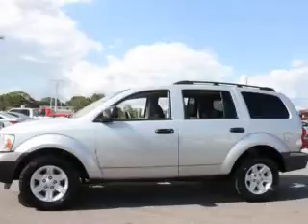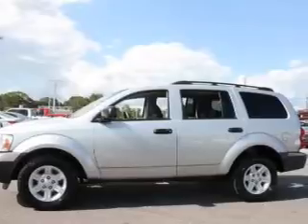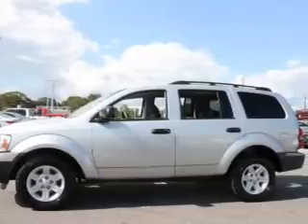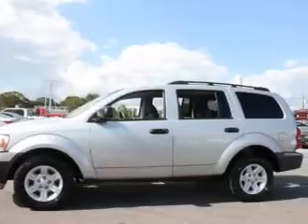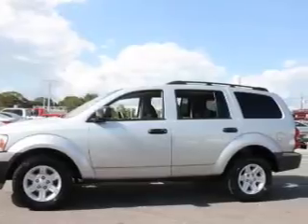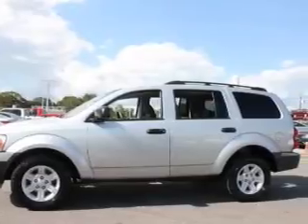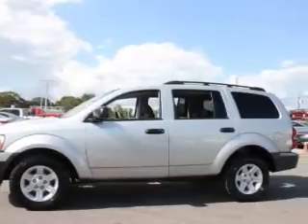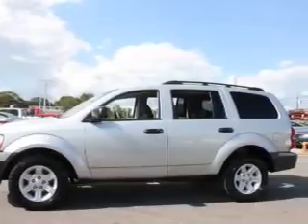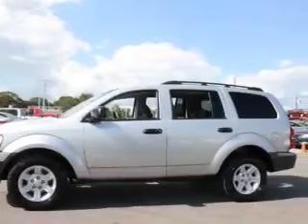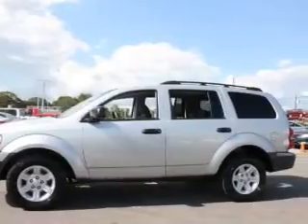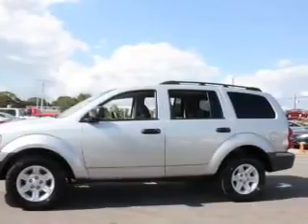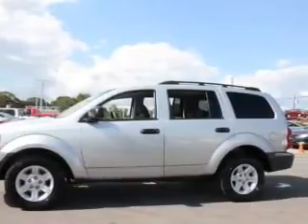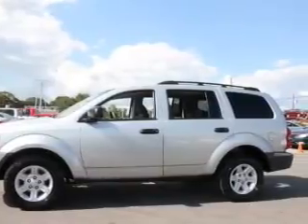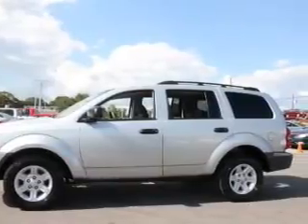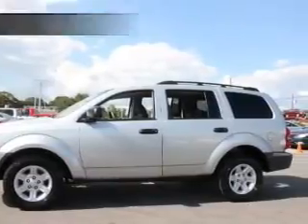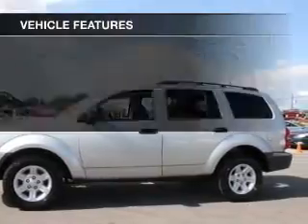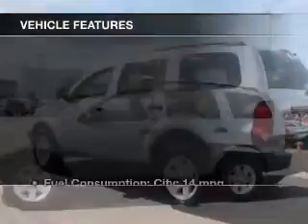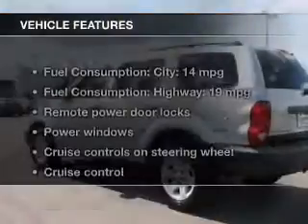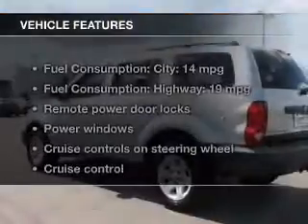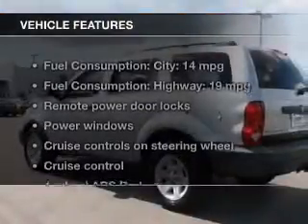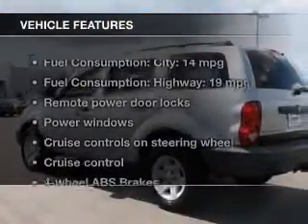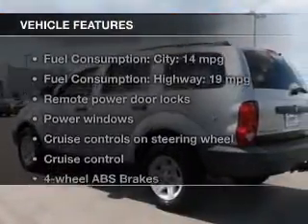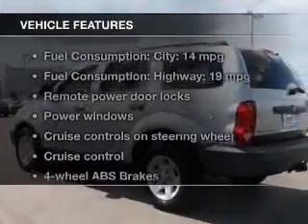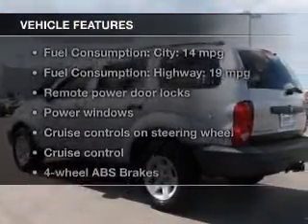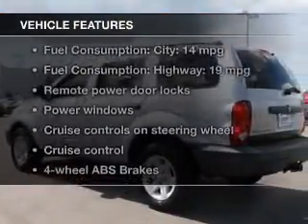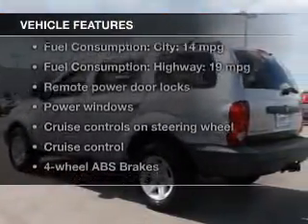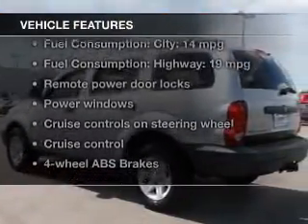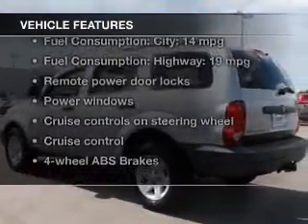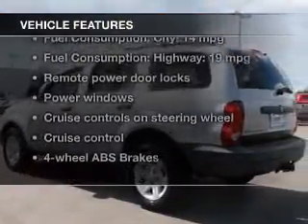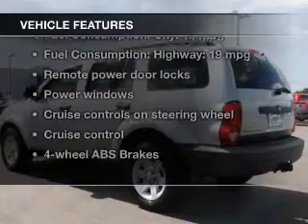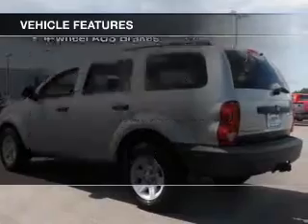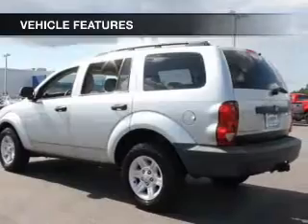Brake safely with the anti-lock braking system. Plus enjoy these notable features that are included in this vehicle.